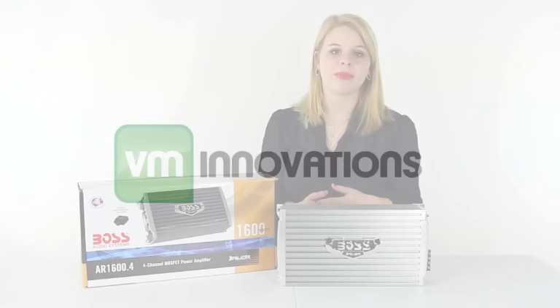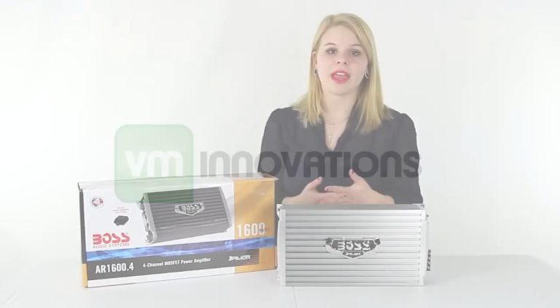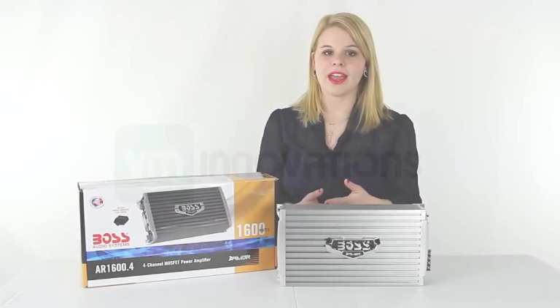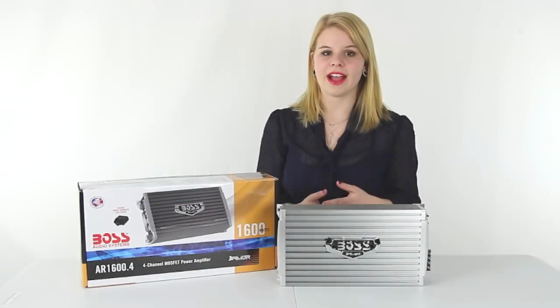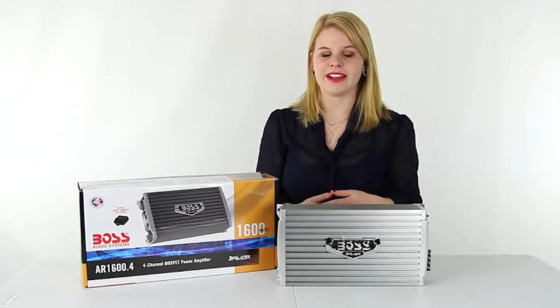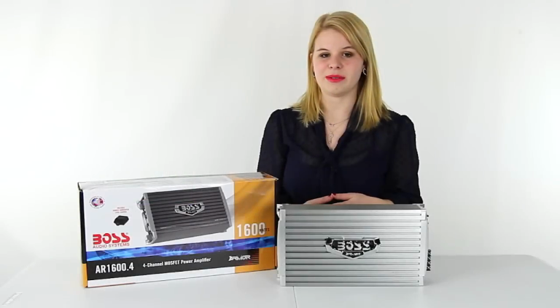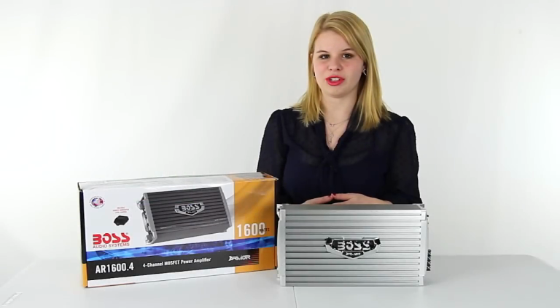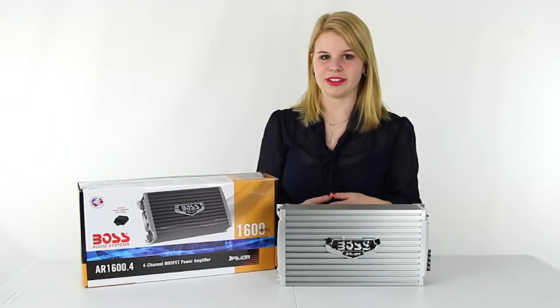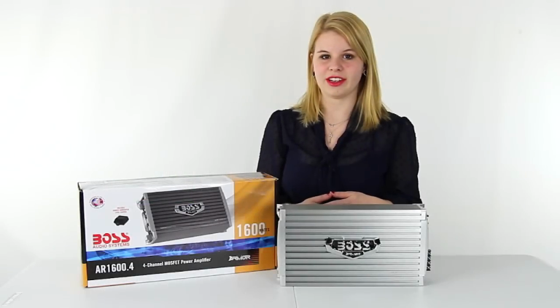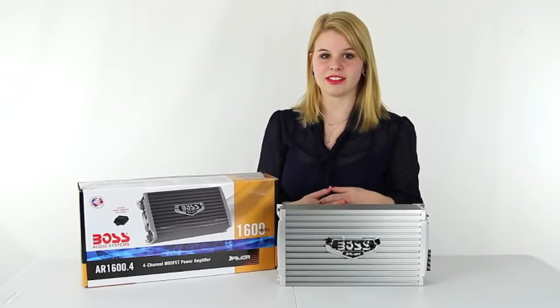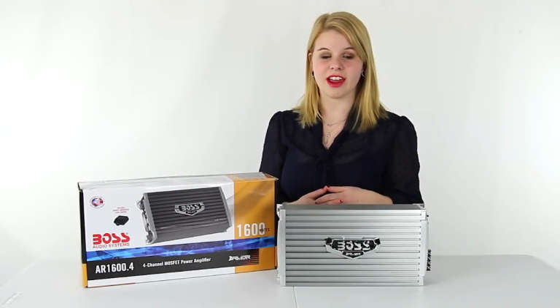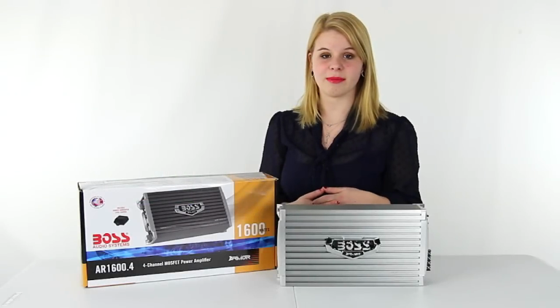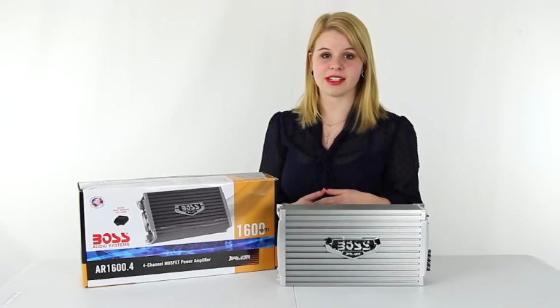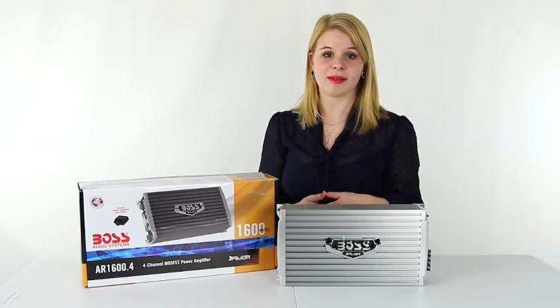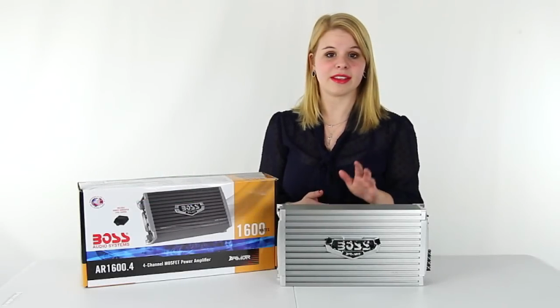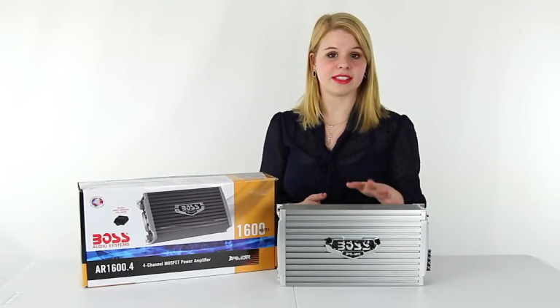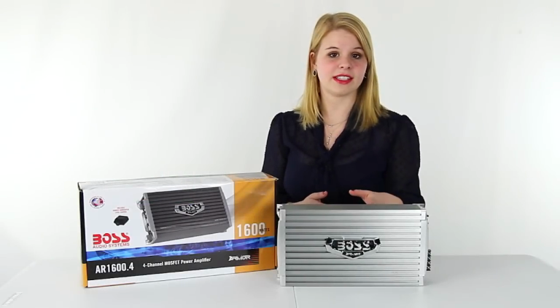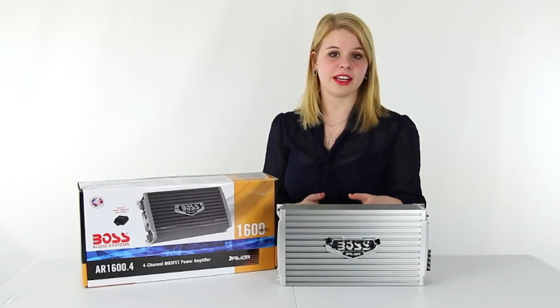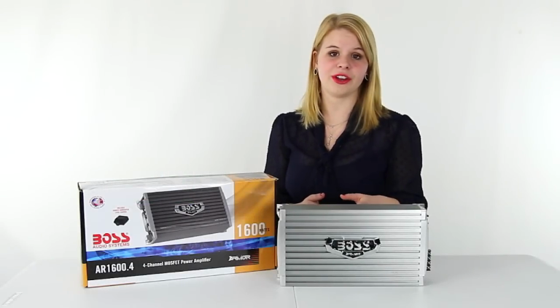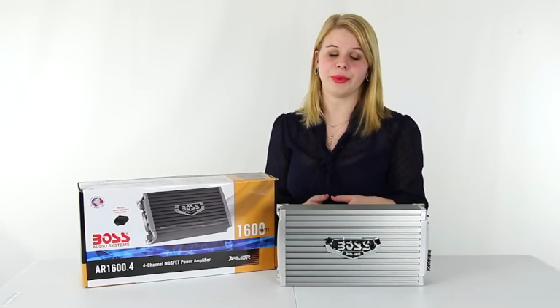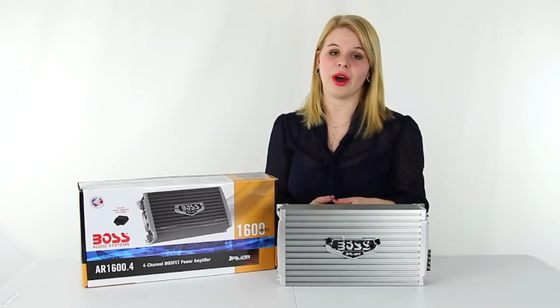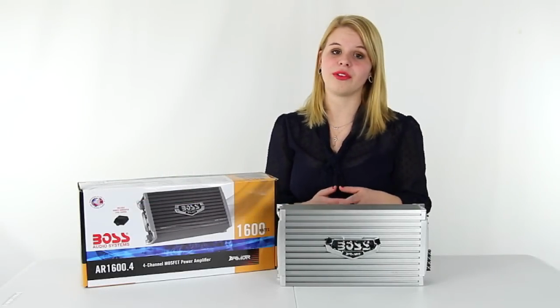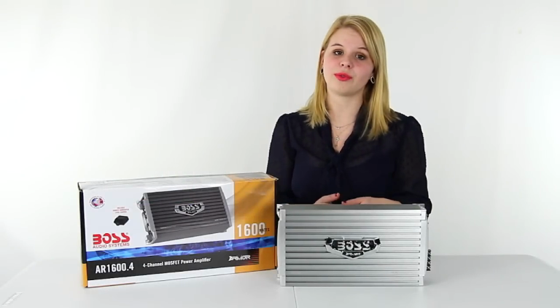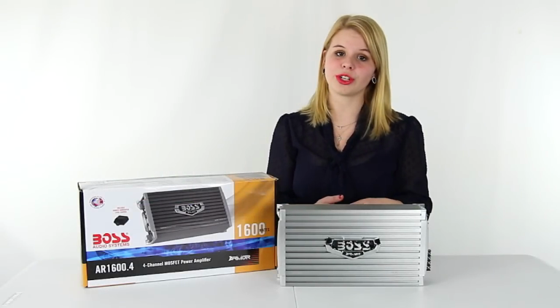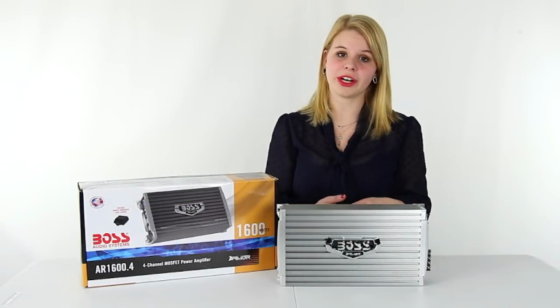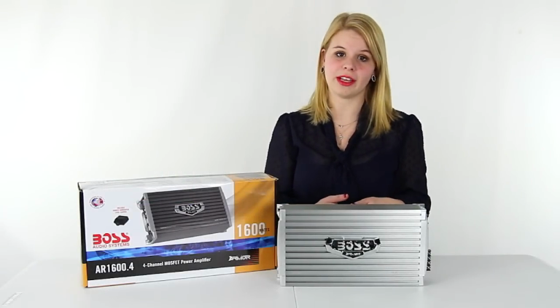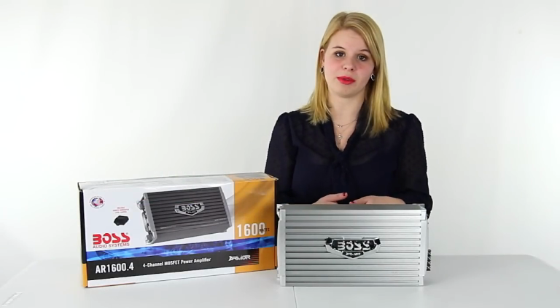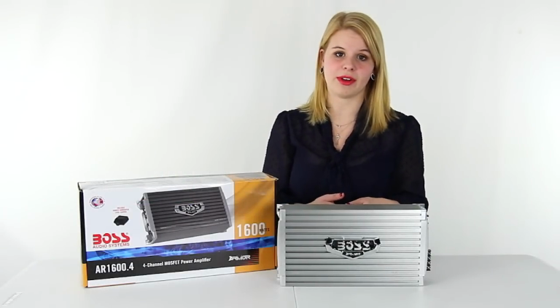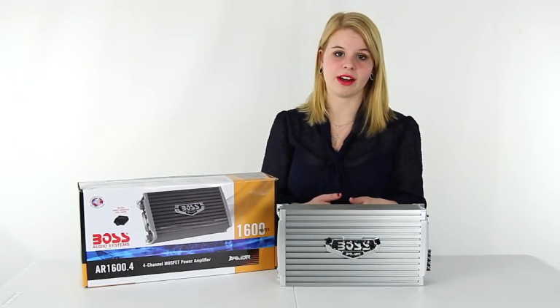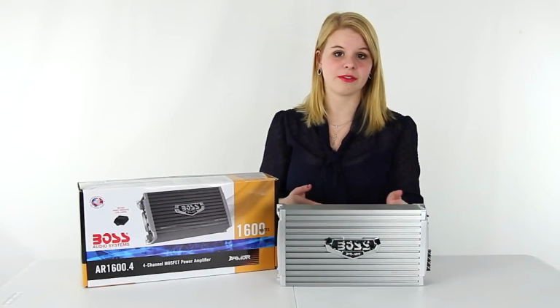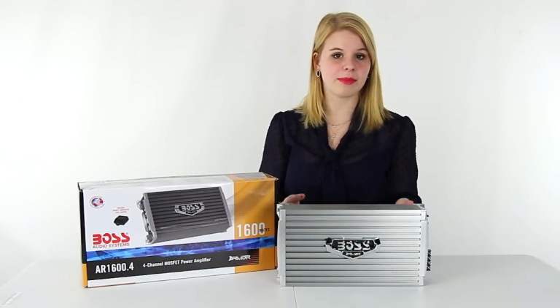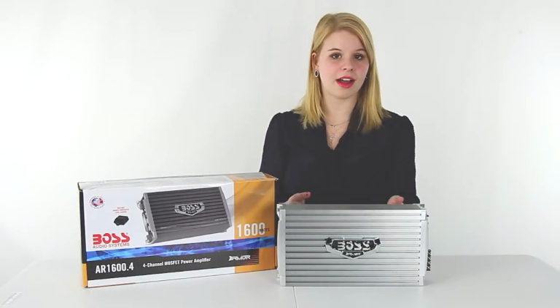Hey guys, I'm Shanley. Today I'm going to tell you about the 1600 watt 4-channel amplifier from Boss.